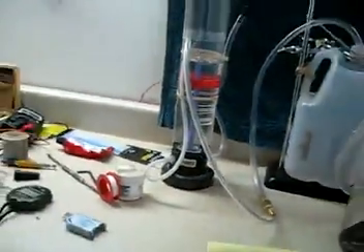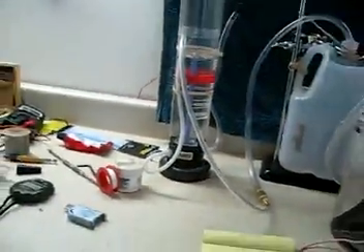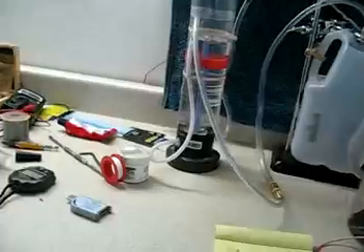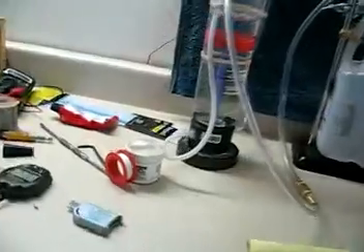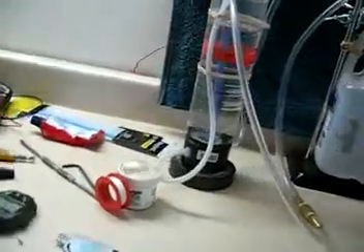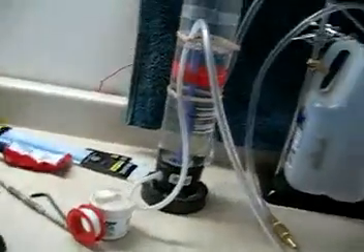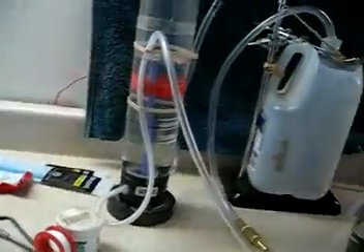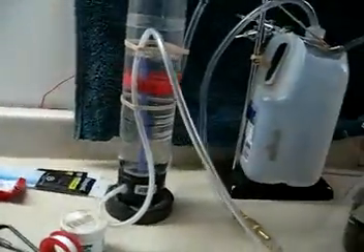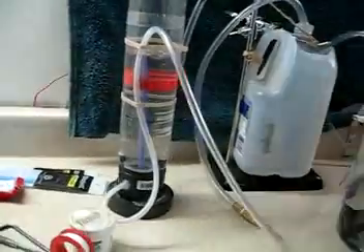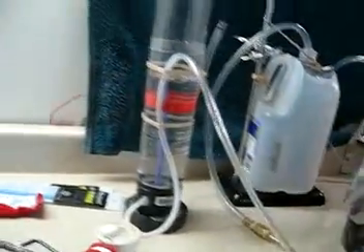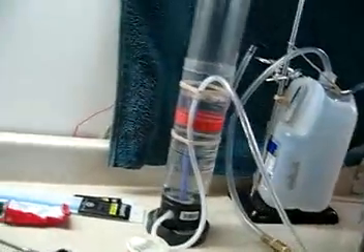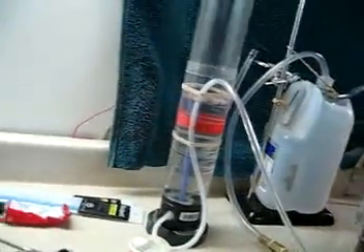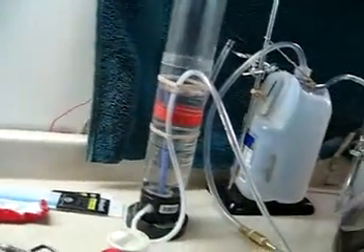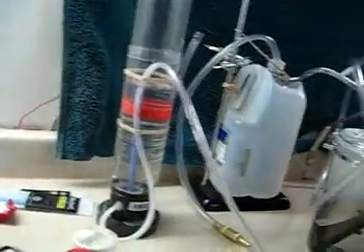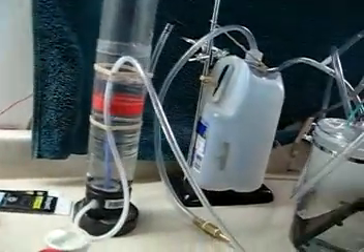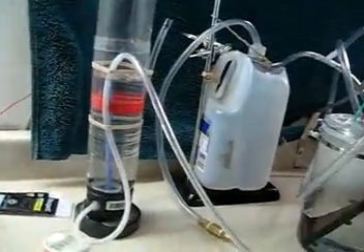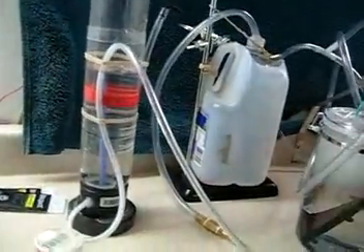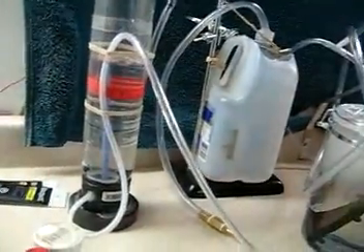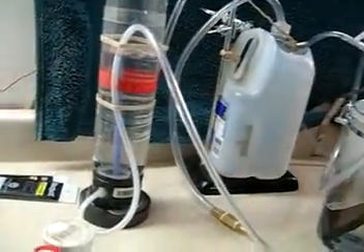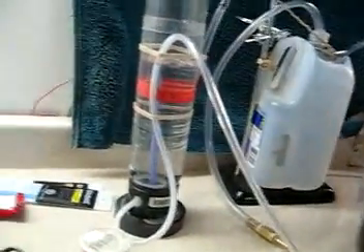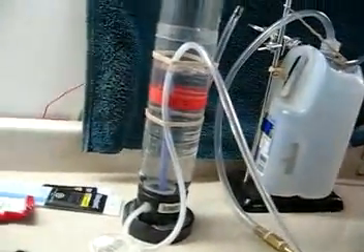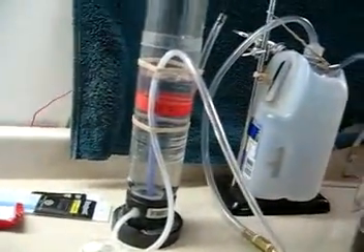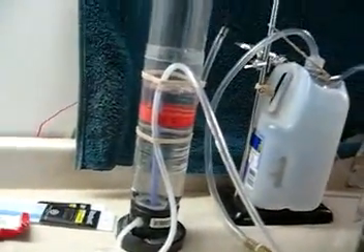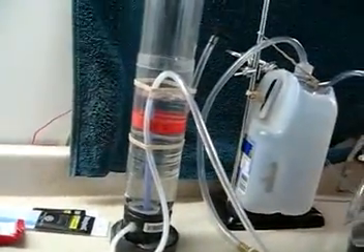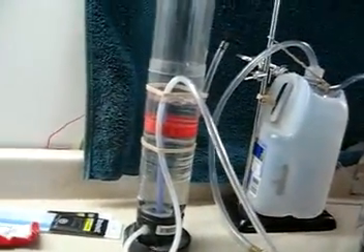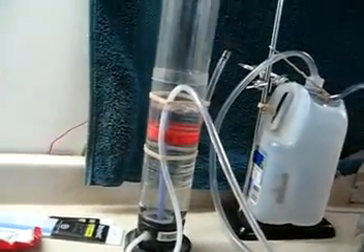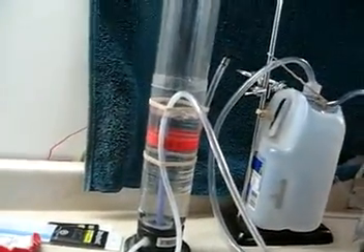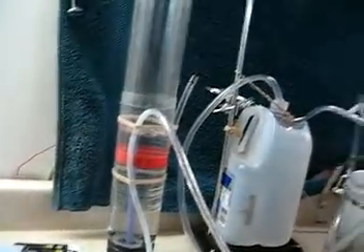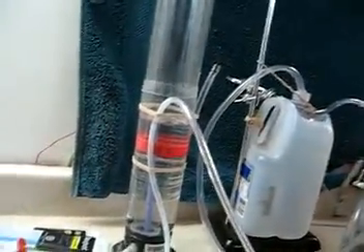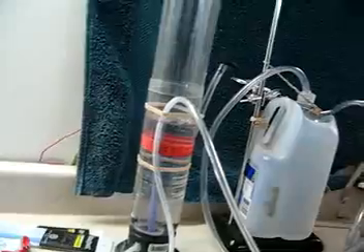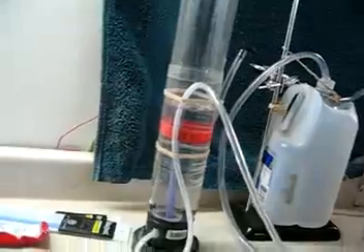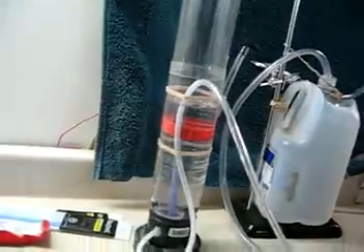Doing the flow test one-handed is kind of tricky, so I'm going to set the camera down trying to give you as good a shot as I can get.